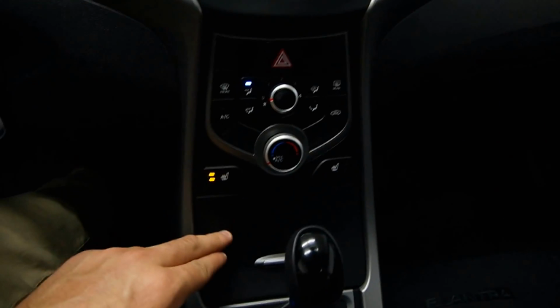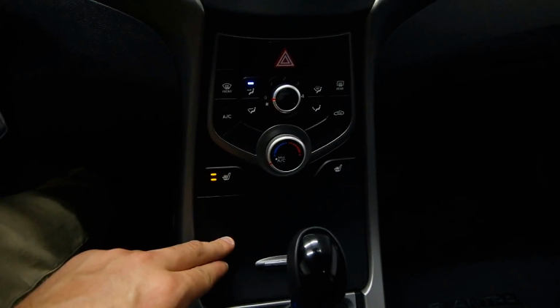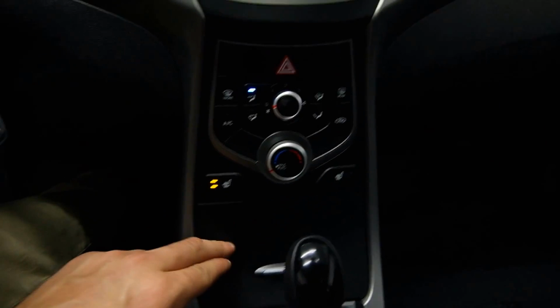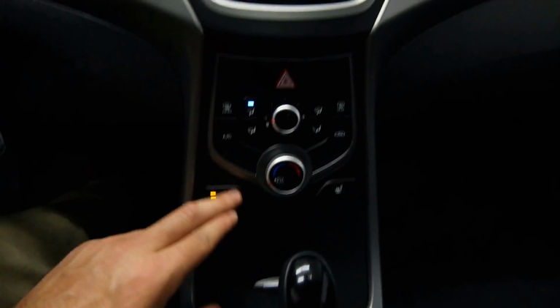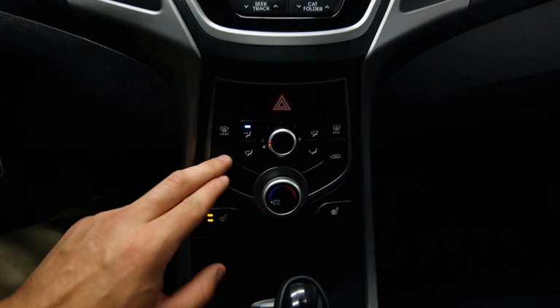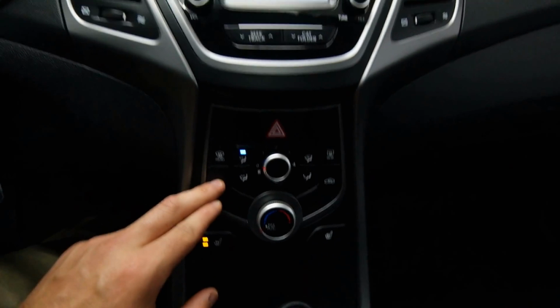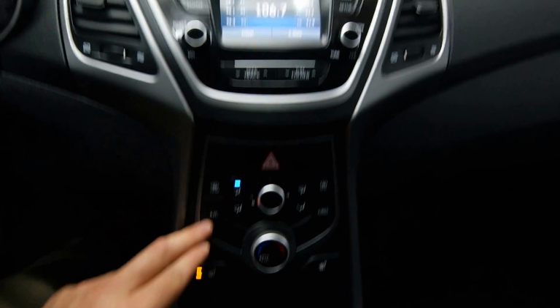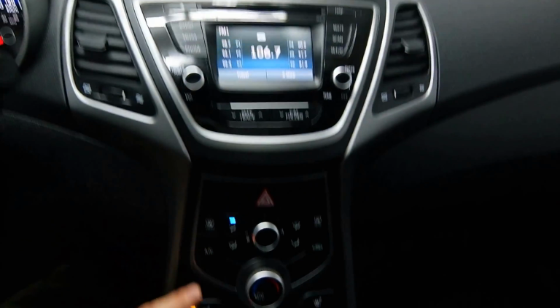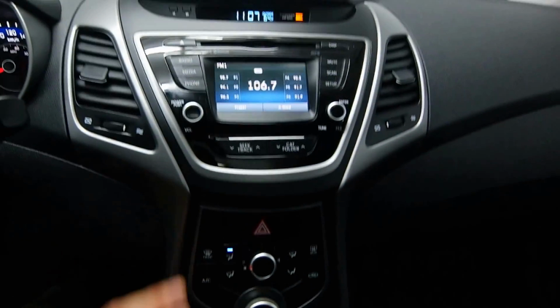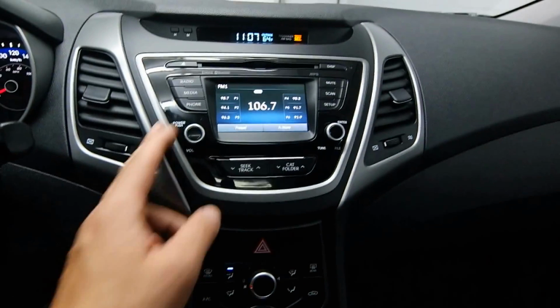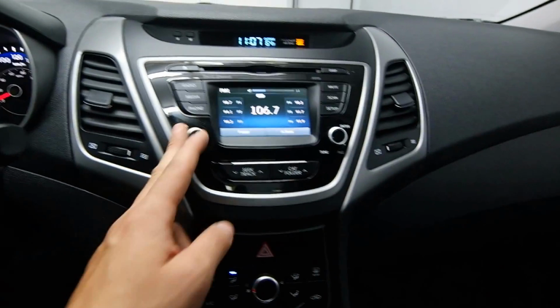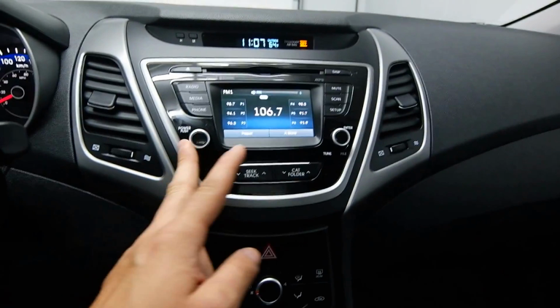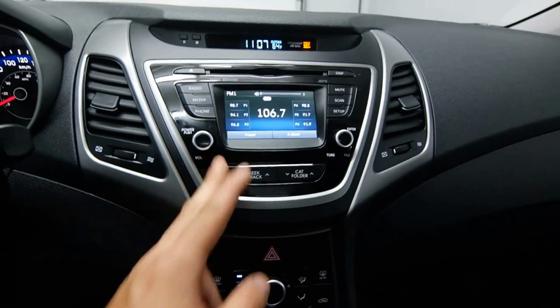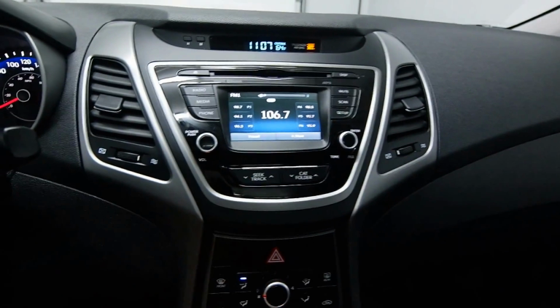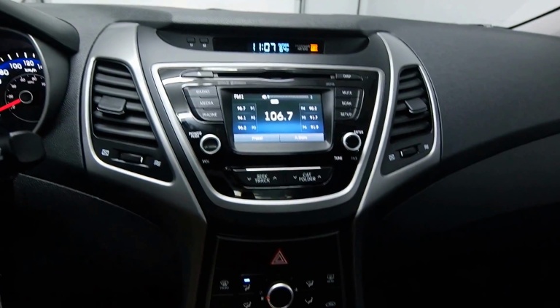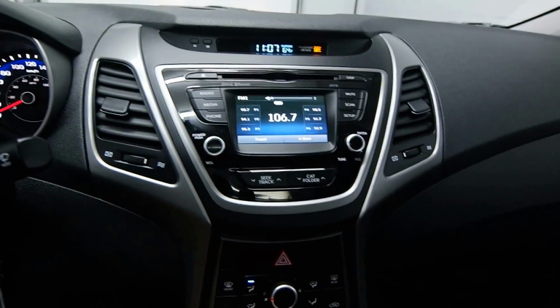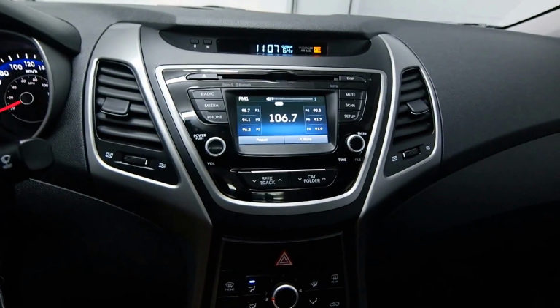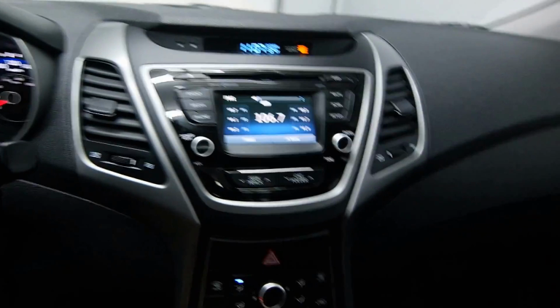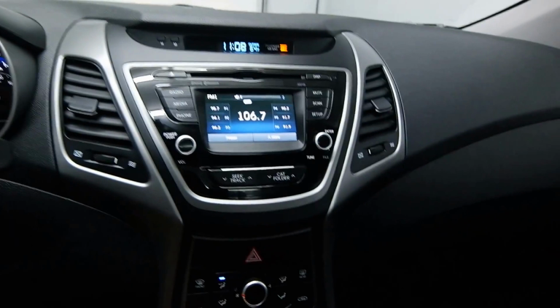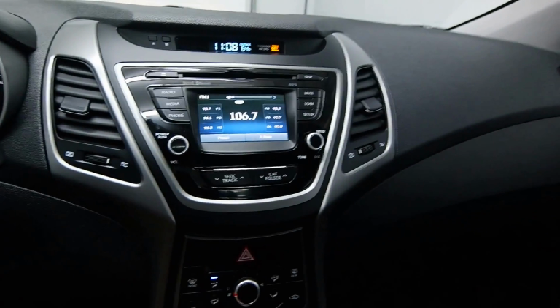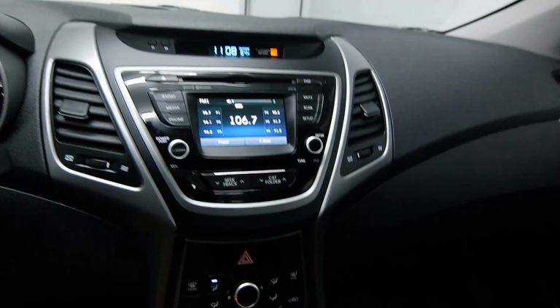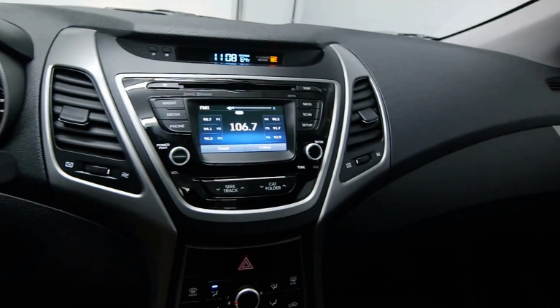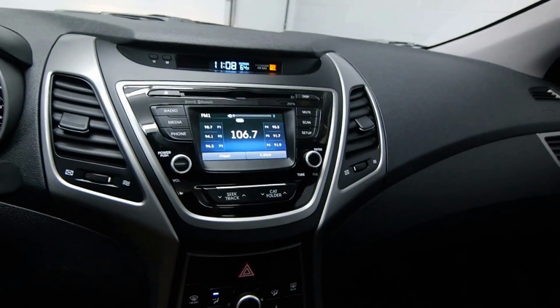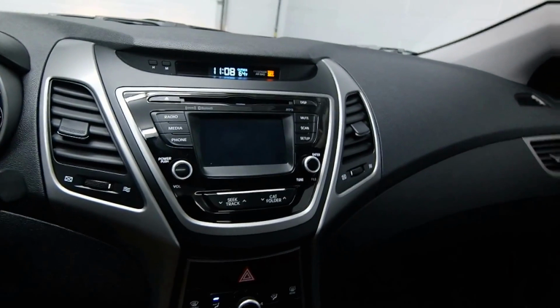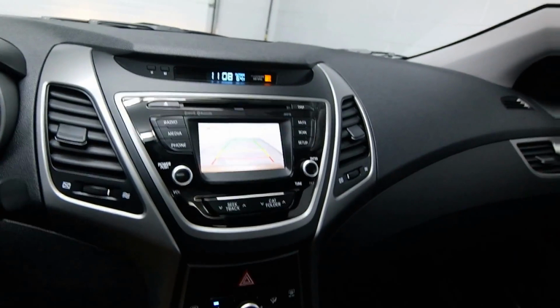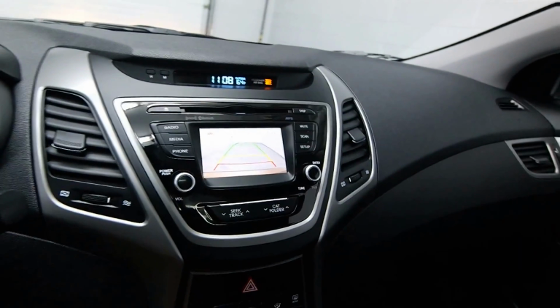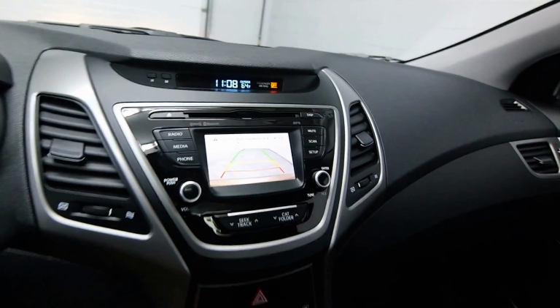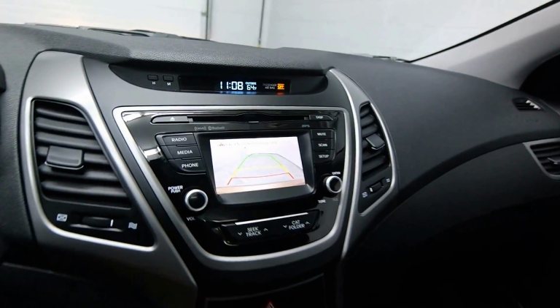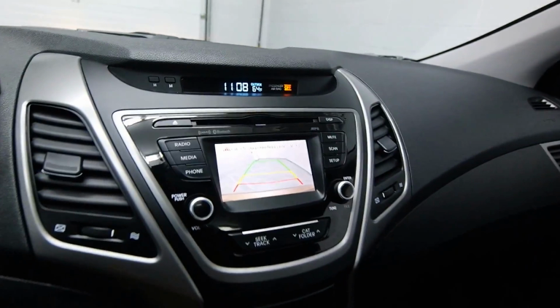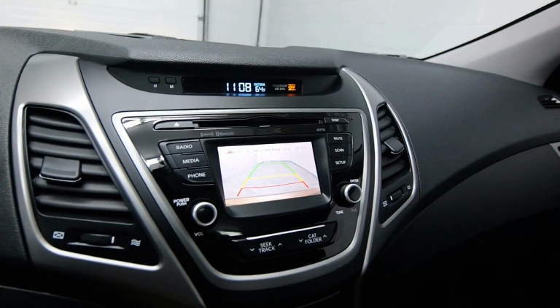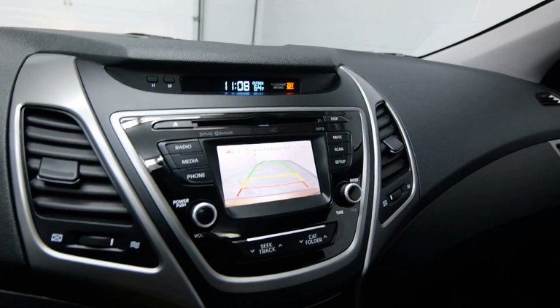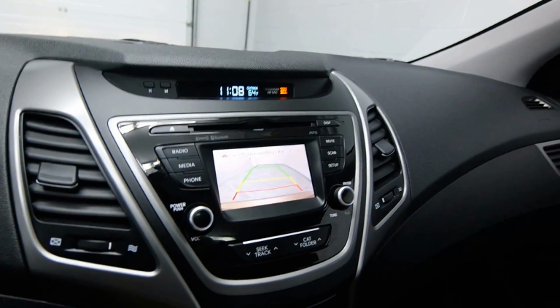Heated seats, AC, and your rear view camera.